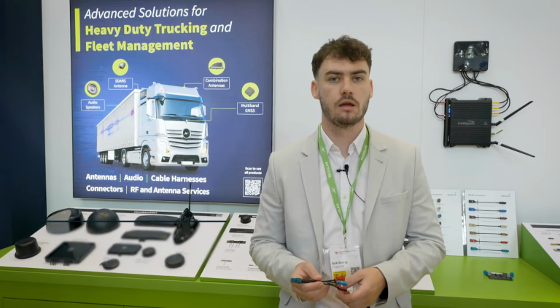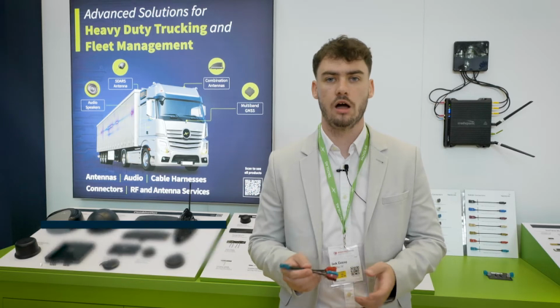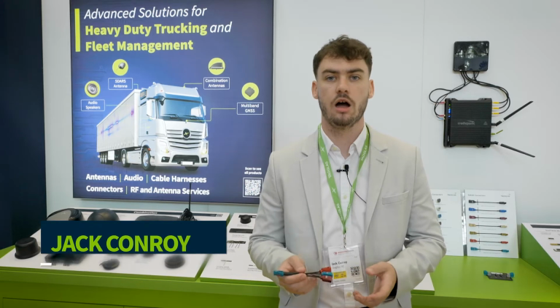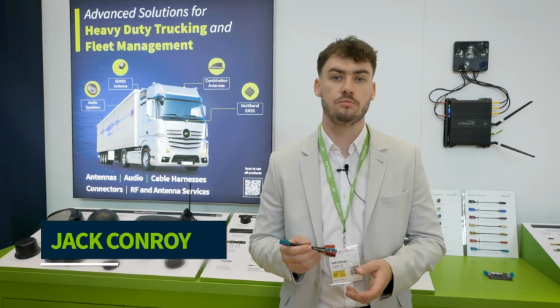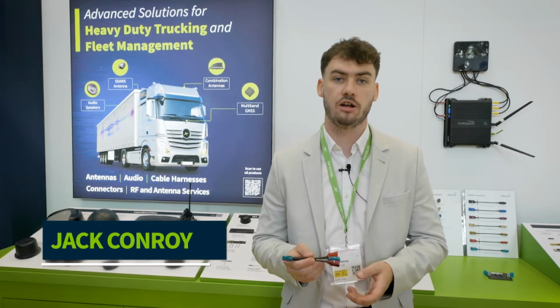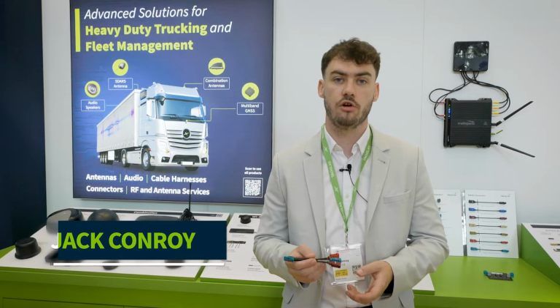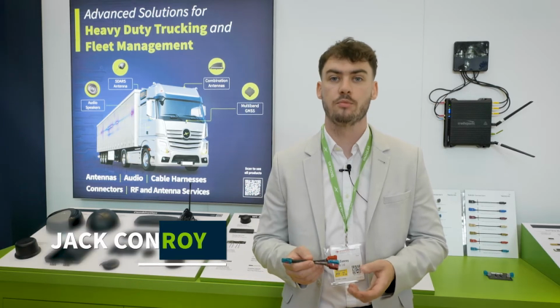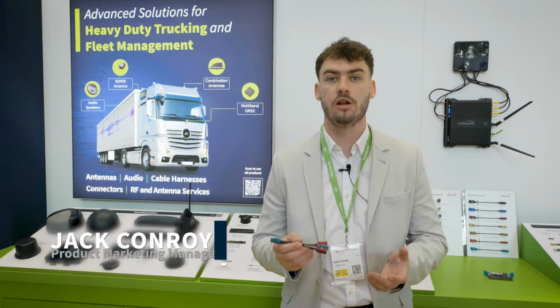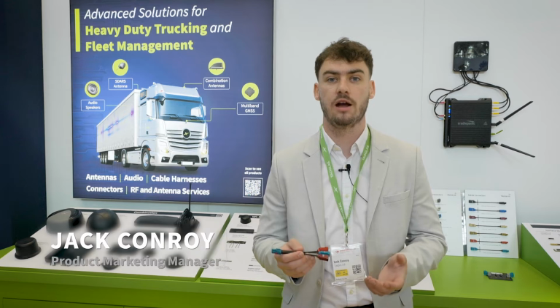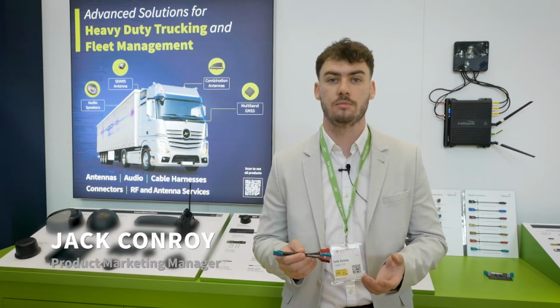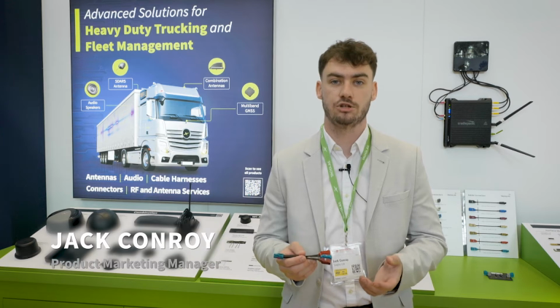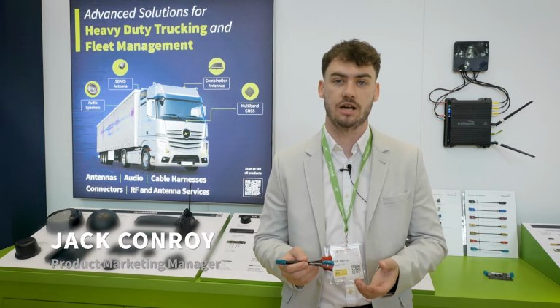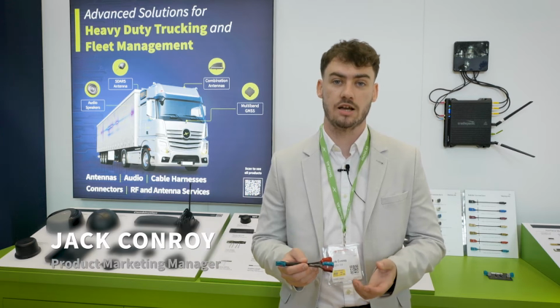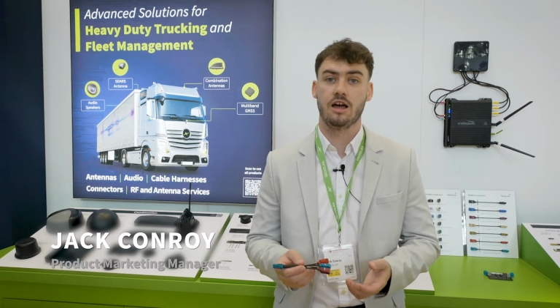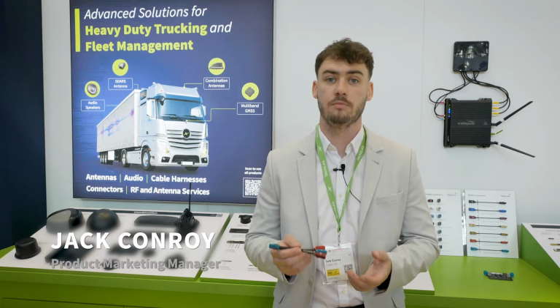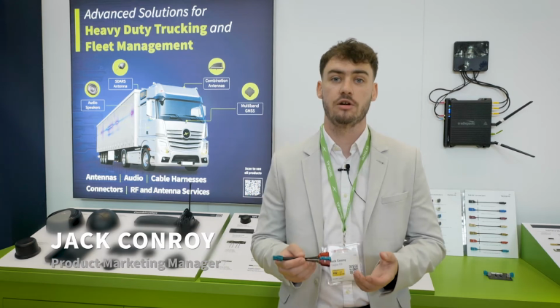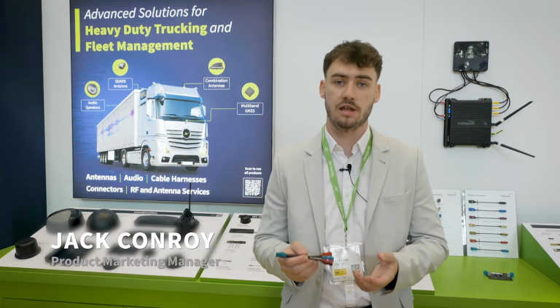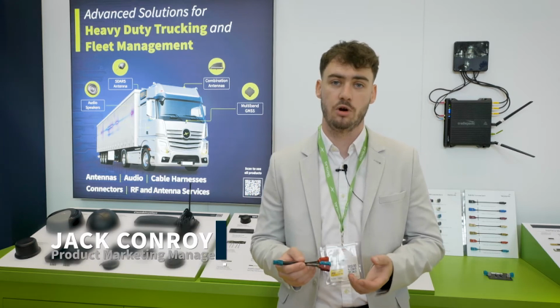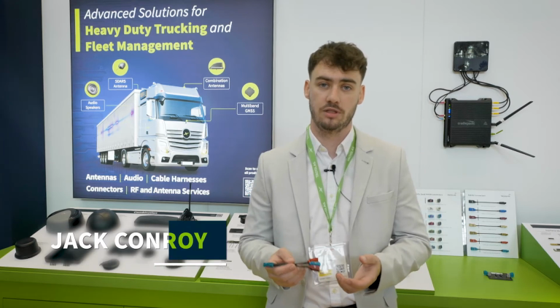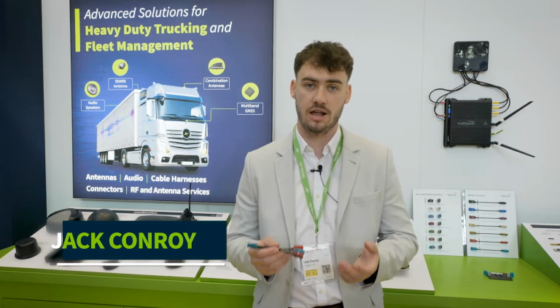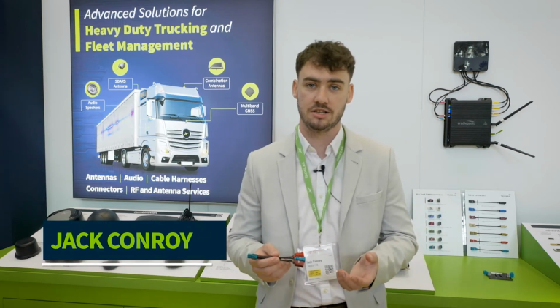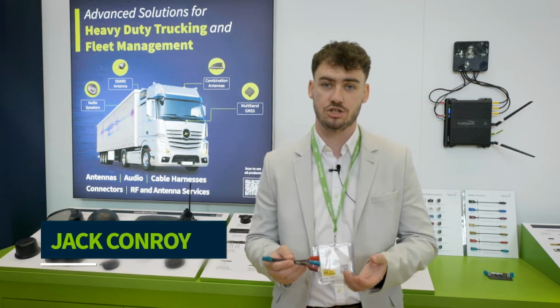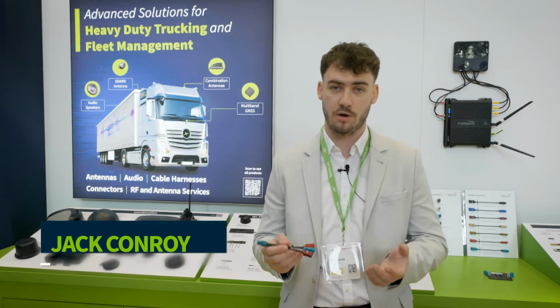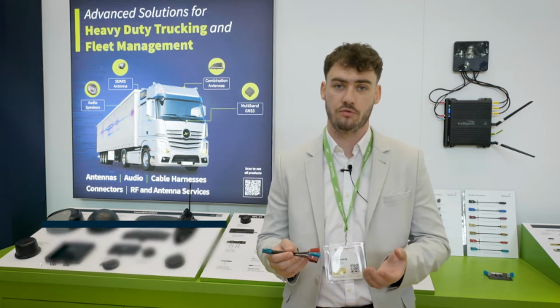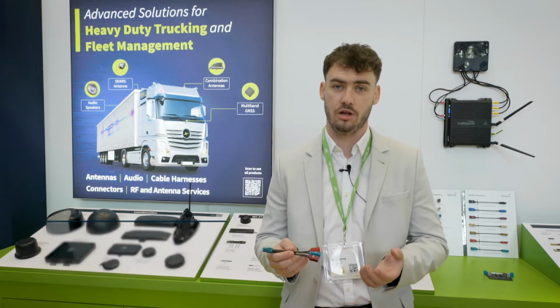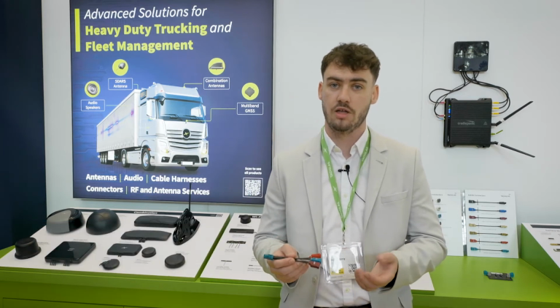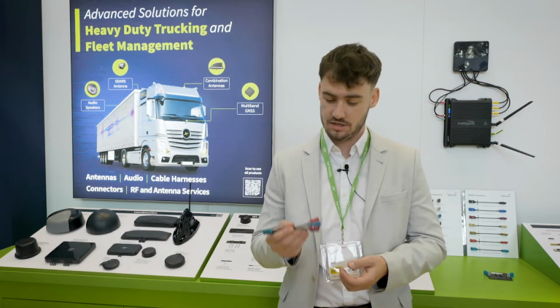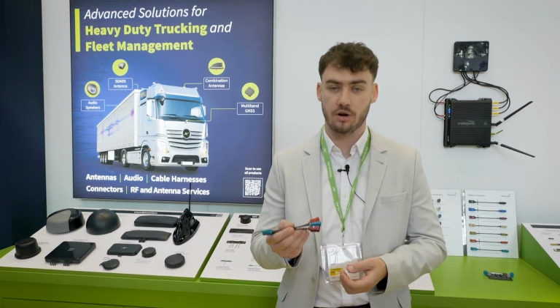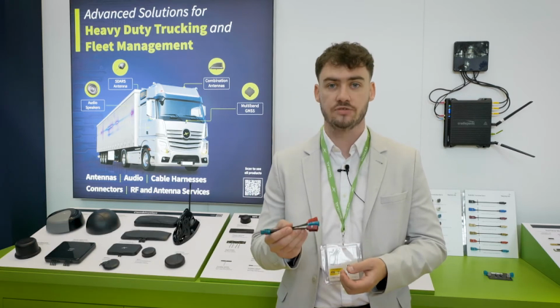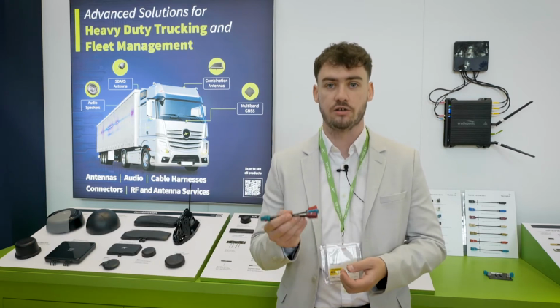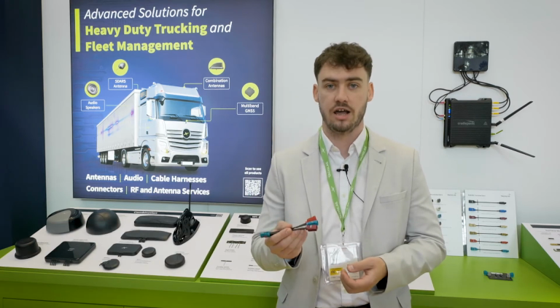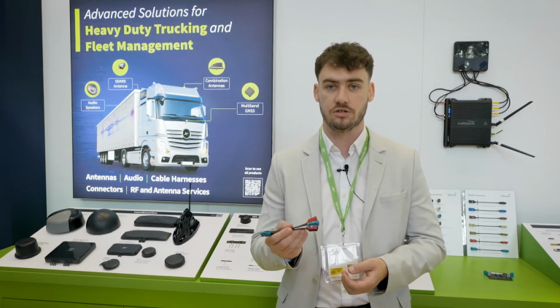Hi, I'm Jack Conroy, Product Marketing Manager at Towglass. I'm here at Embedded World with our latest addition to our portfolio, the Towglass Fackra Connectors.